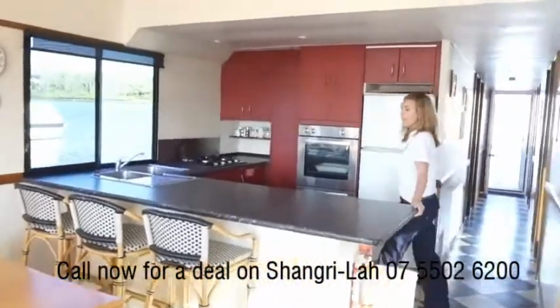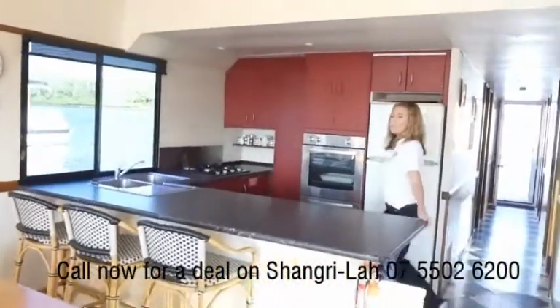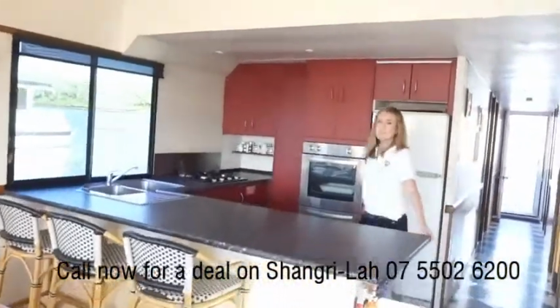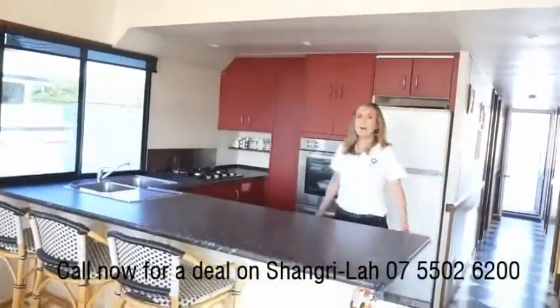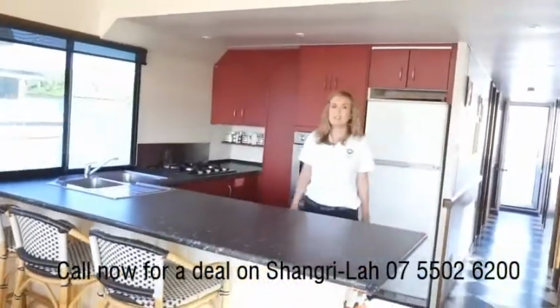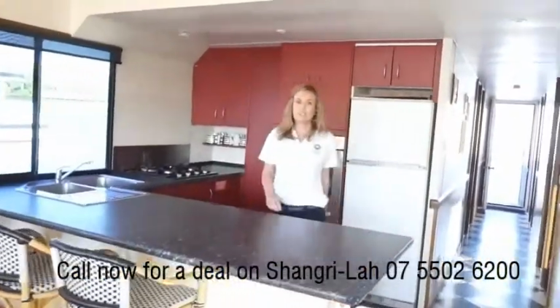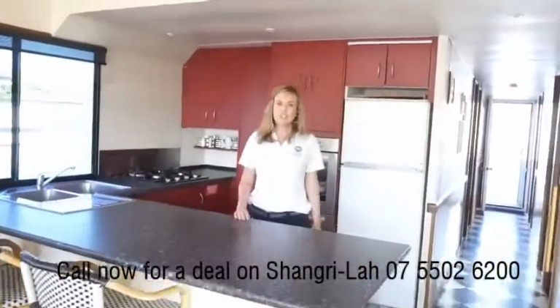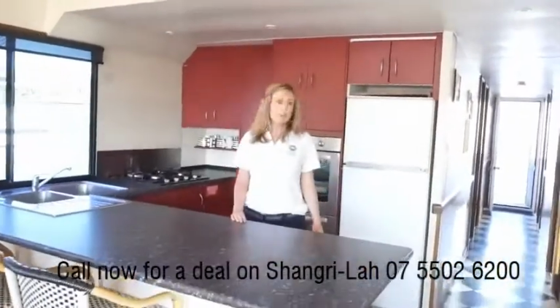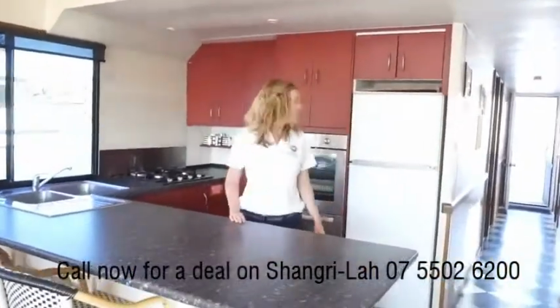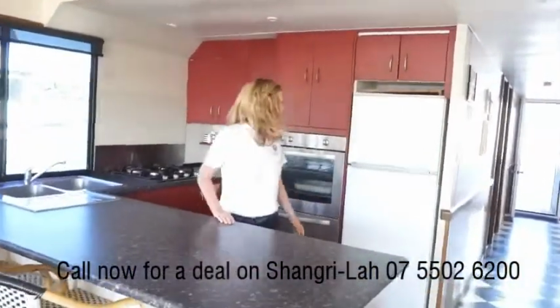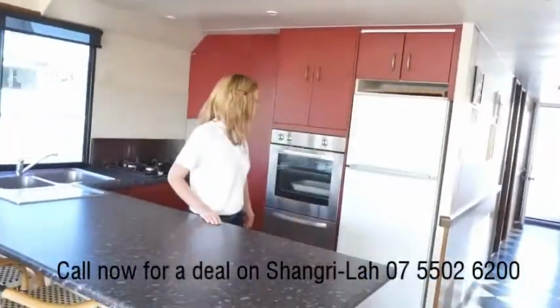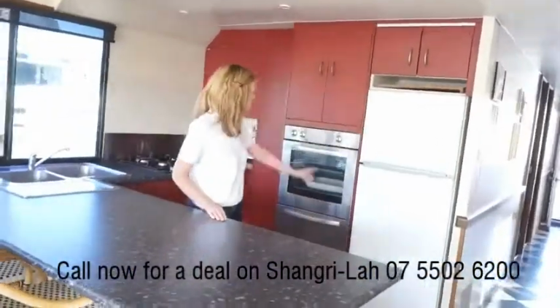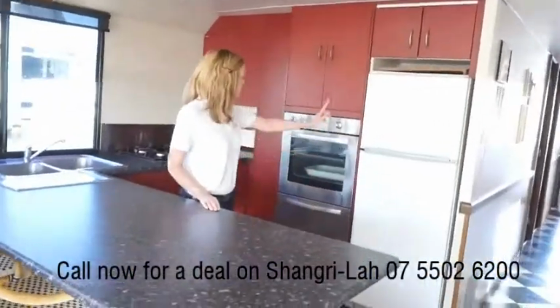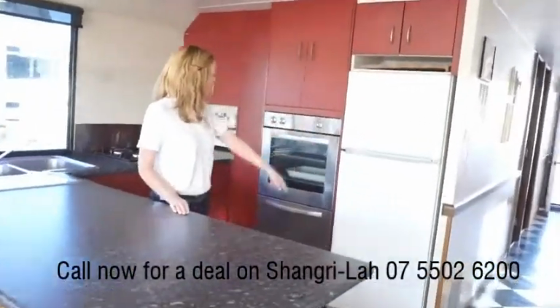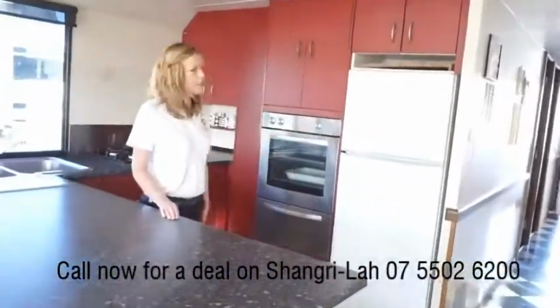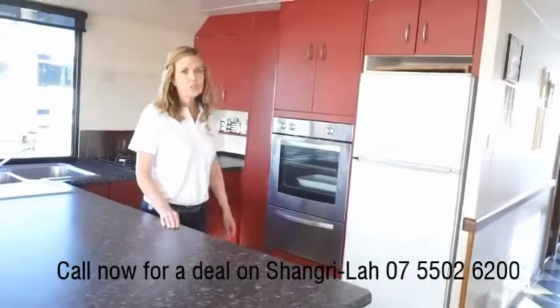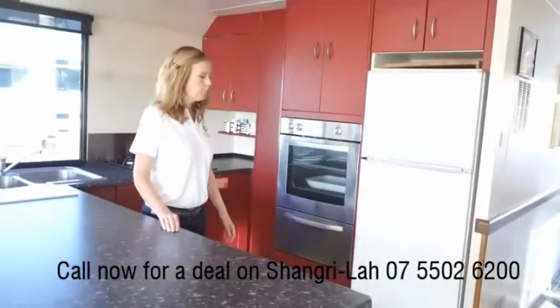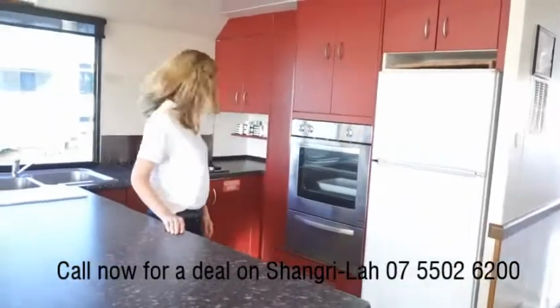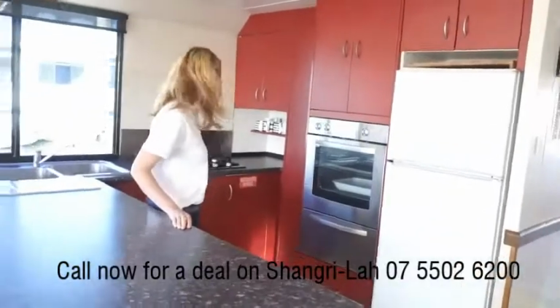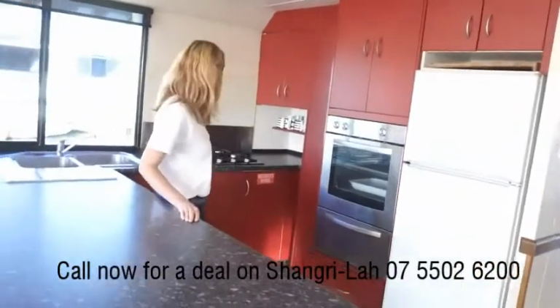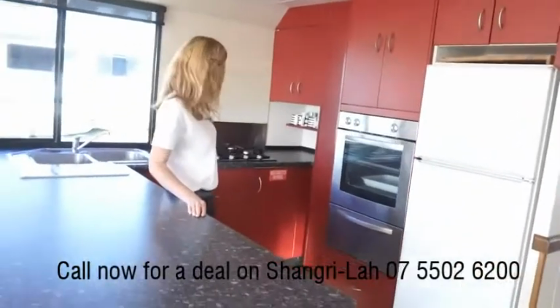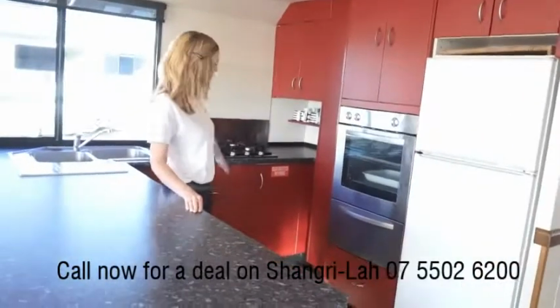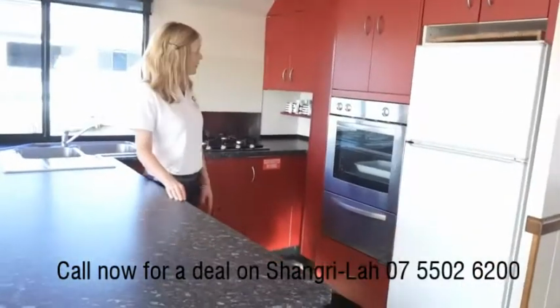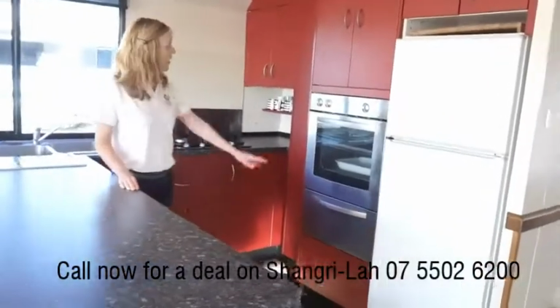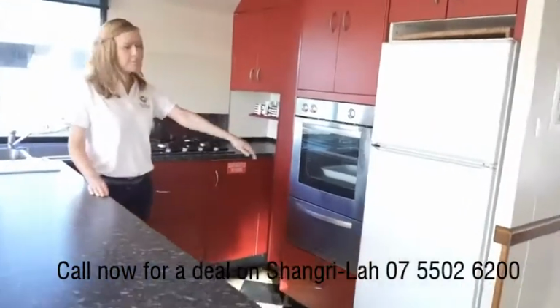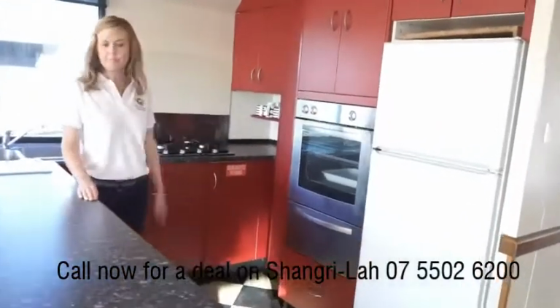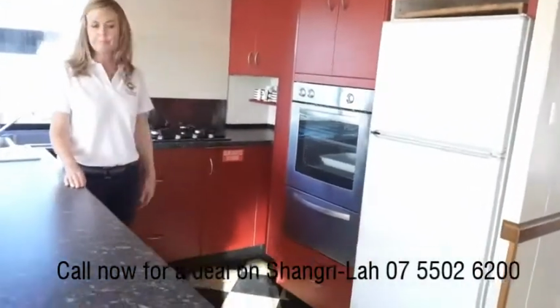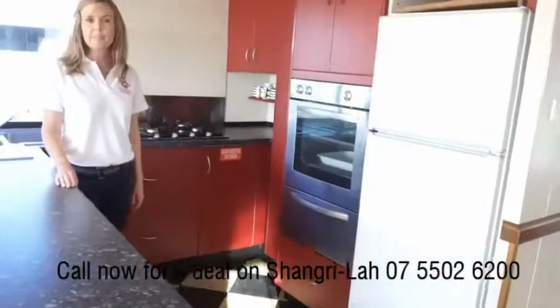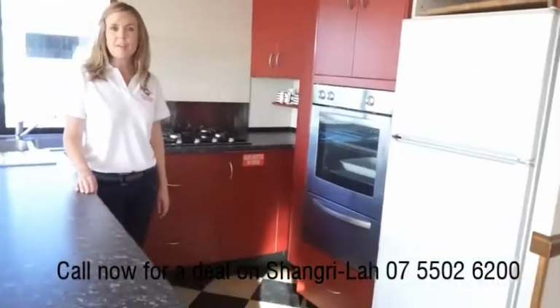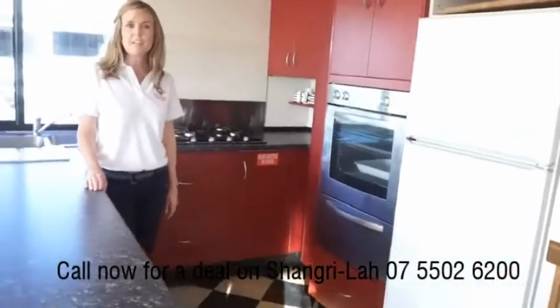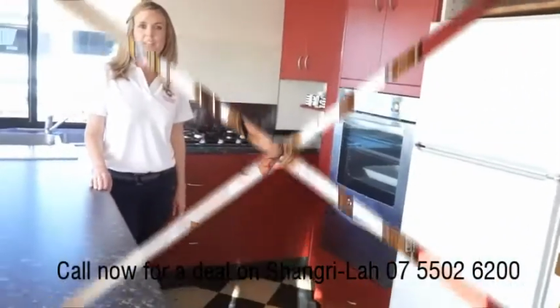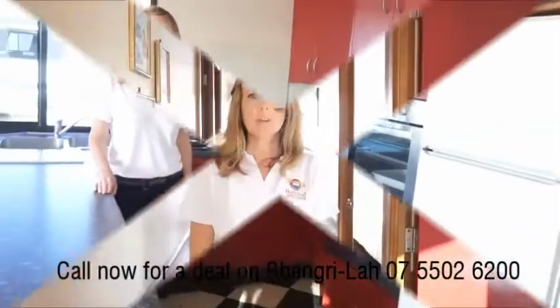This fabulous kitchen has lots of cupboards, full-size fridge. We've got the stove, oven, everything you need.